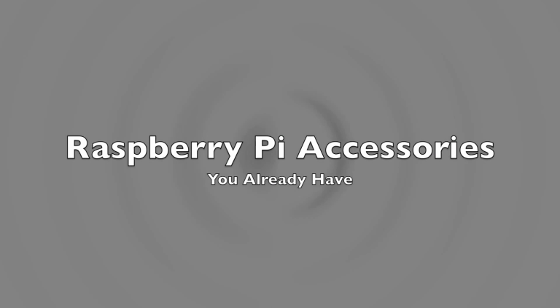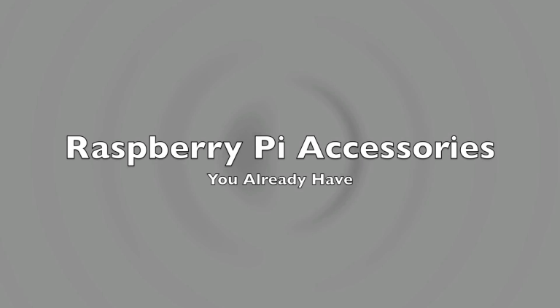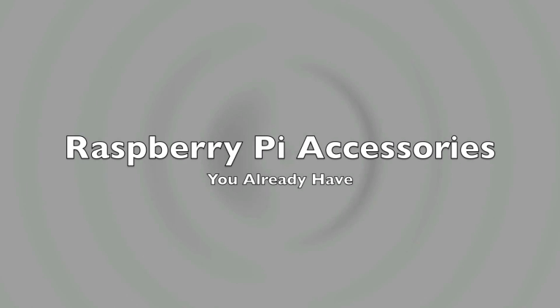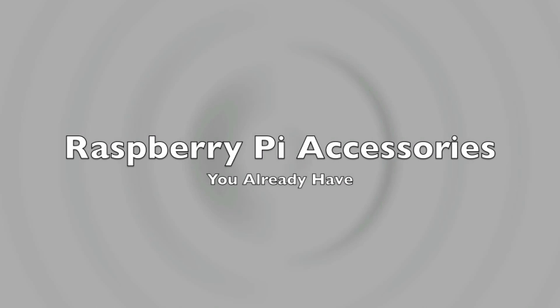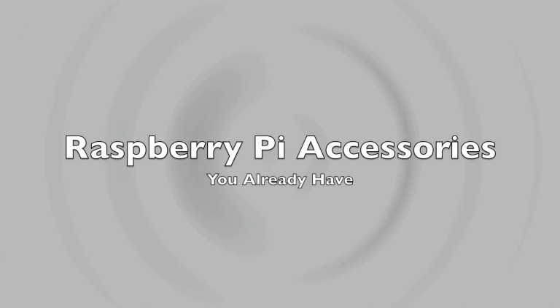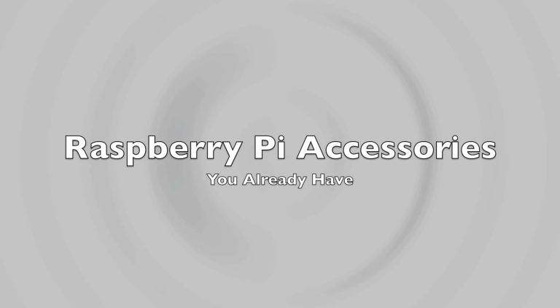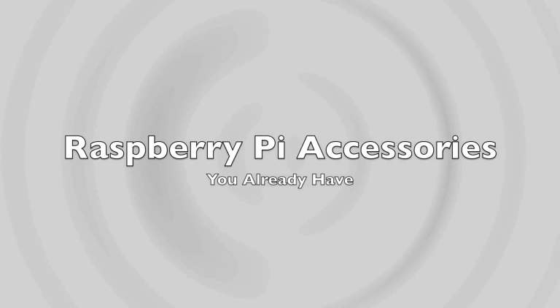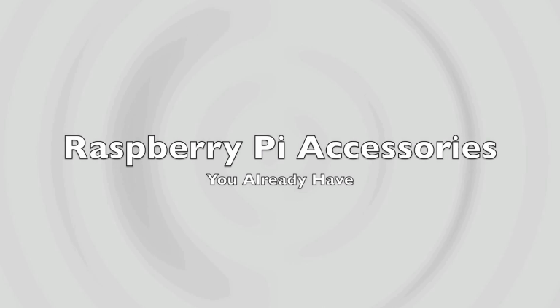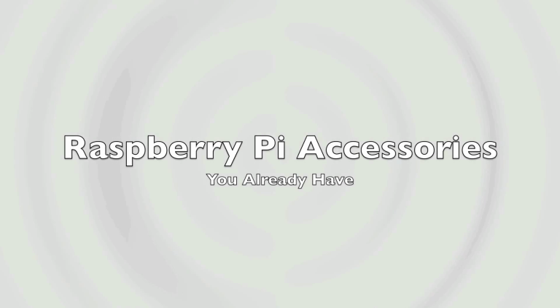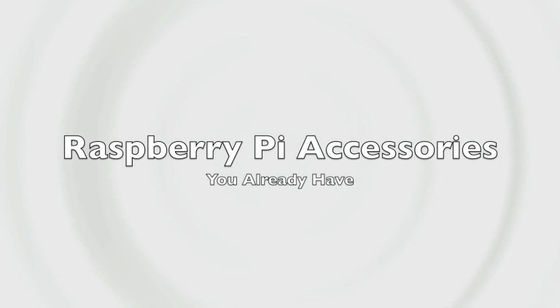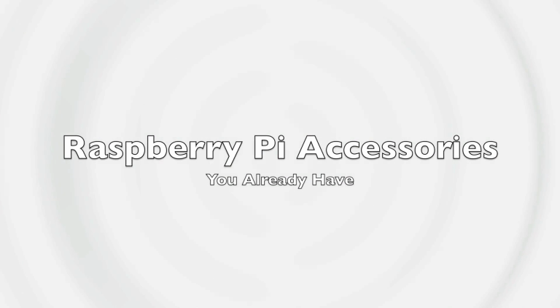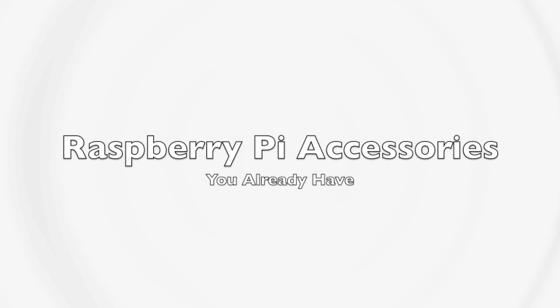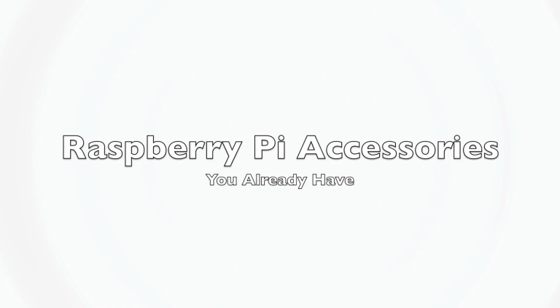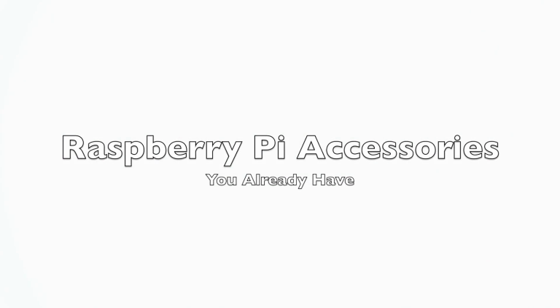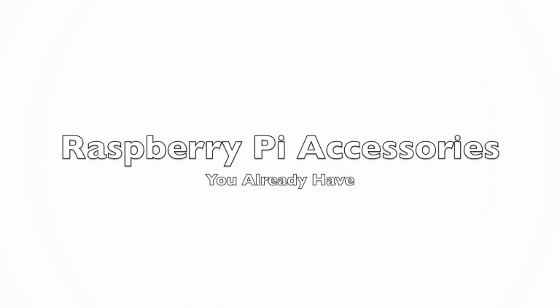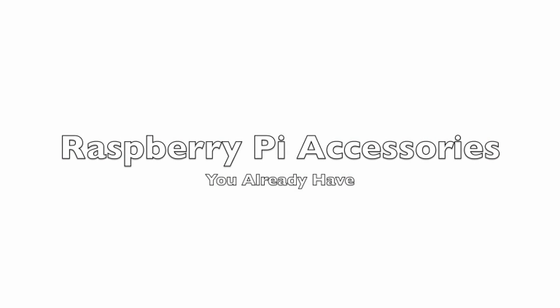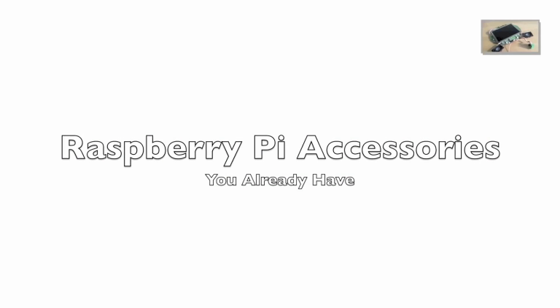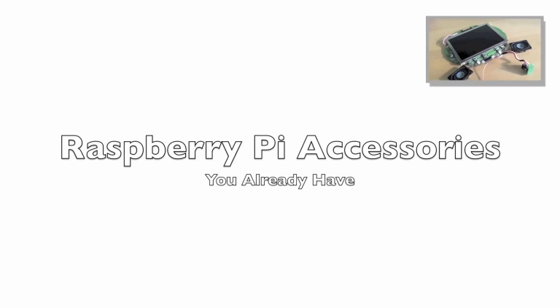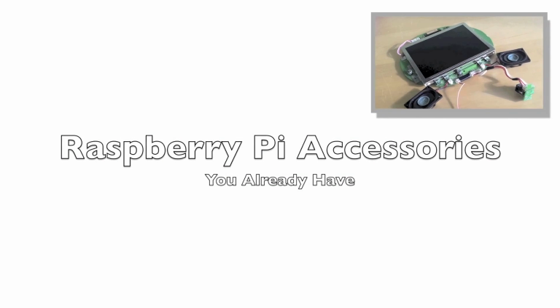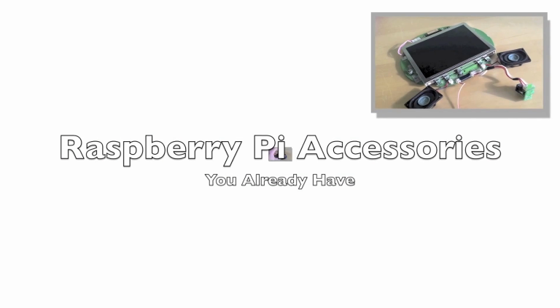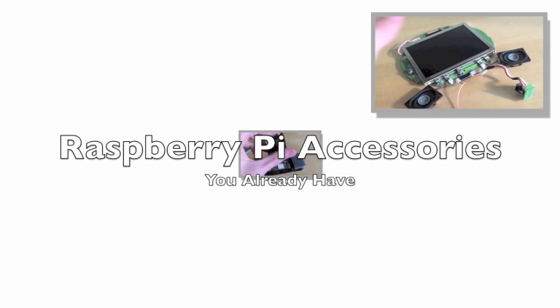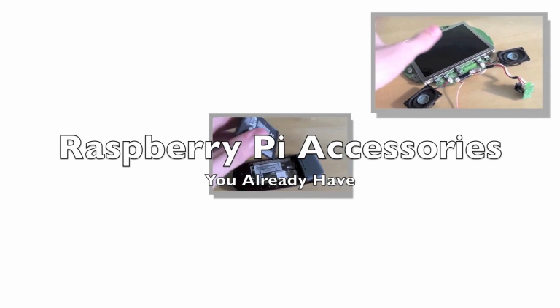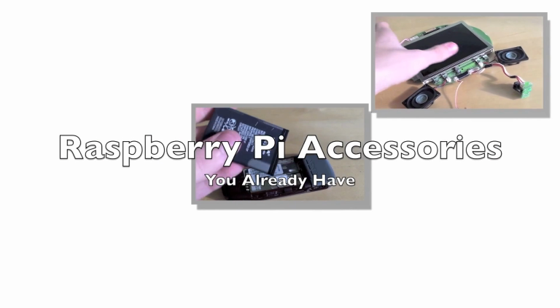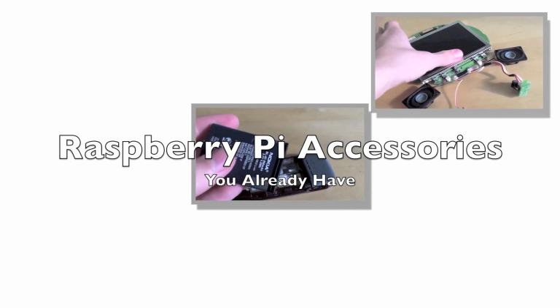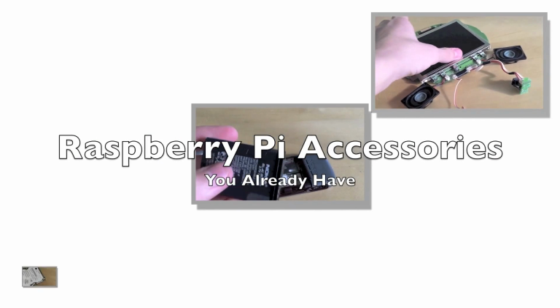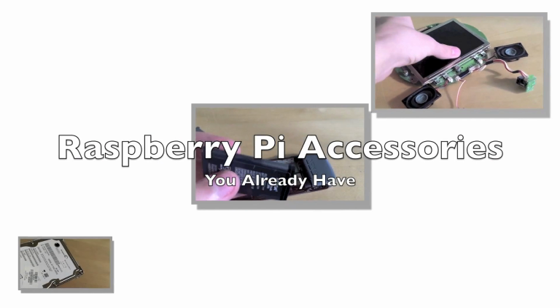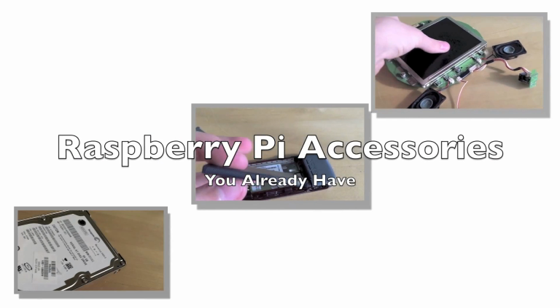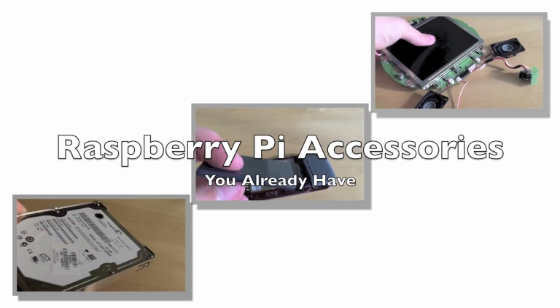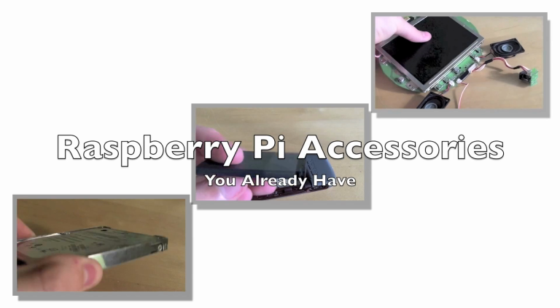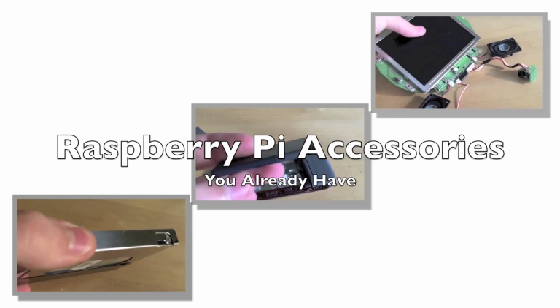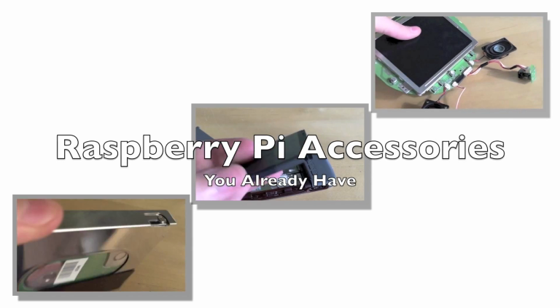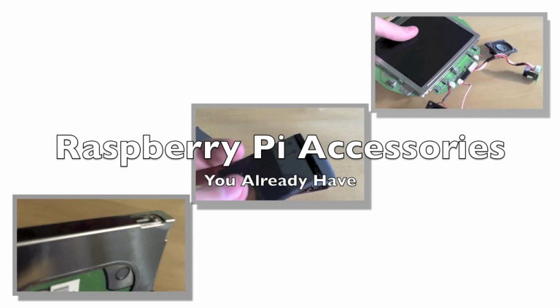Today we're going to show you three accessories for your Raspberry Pi that you already have. So let's get started.